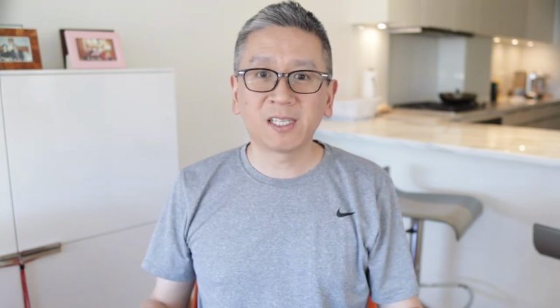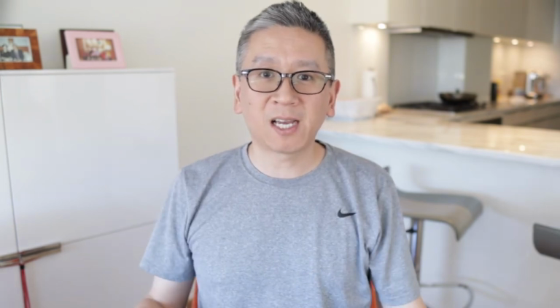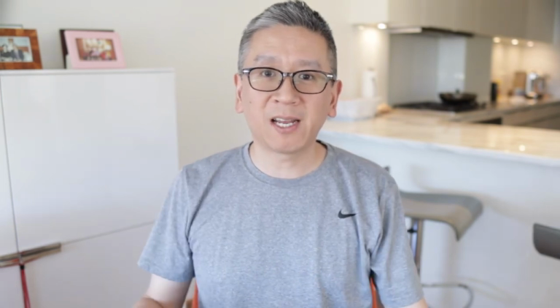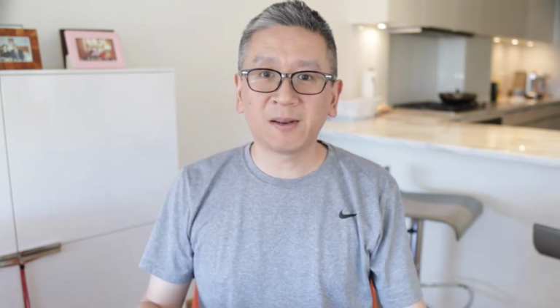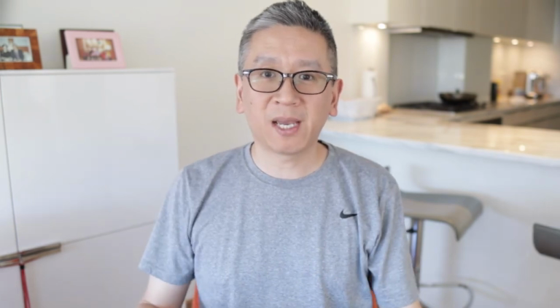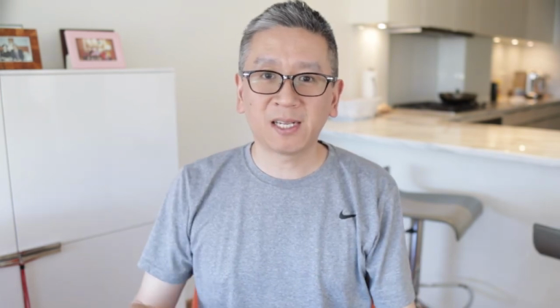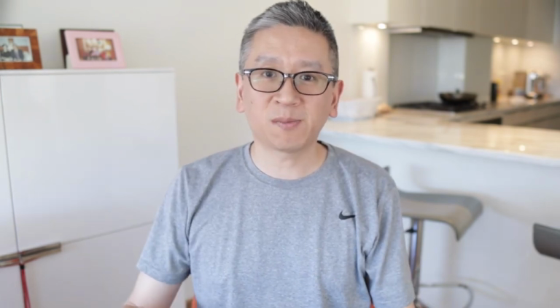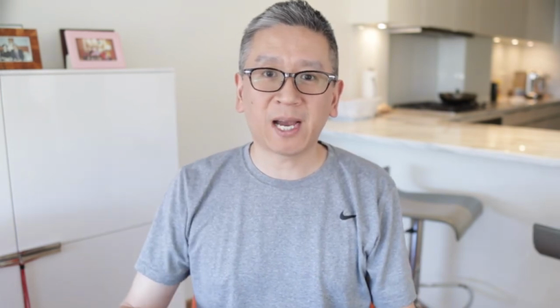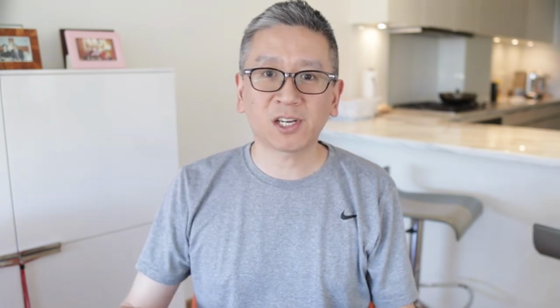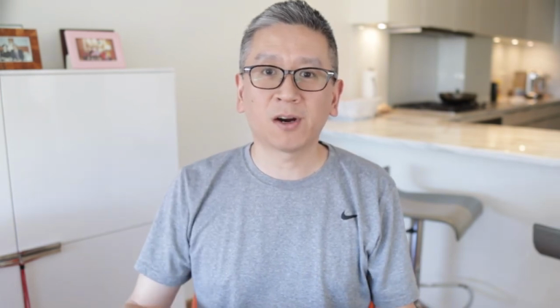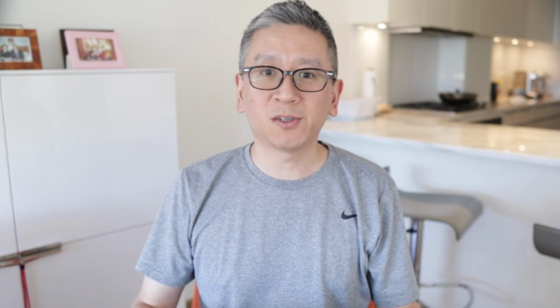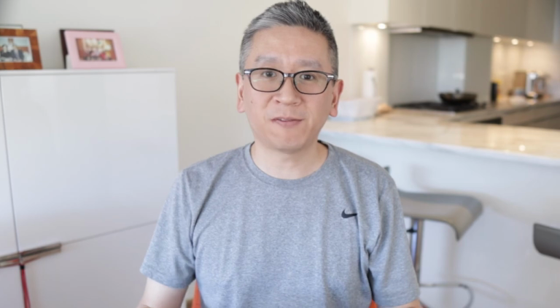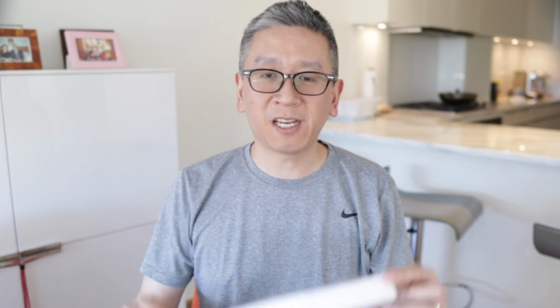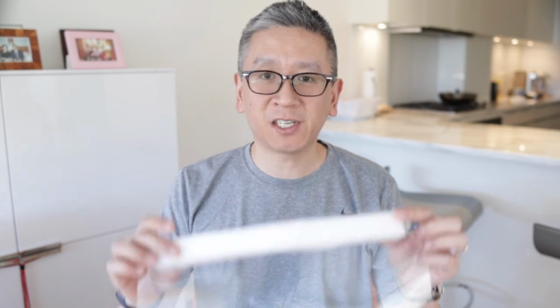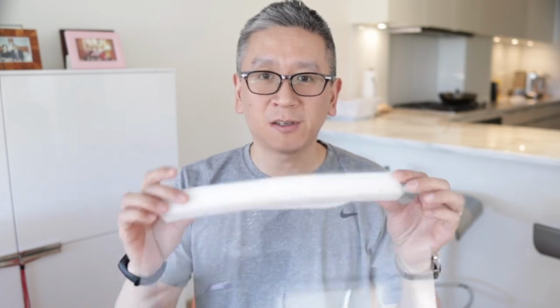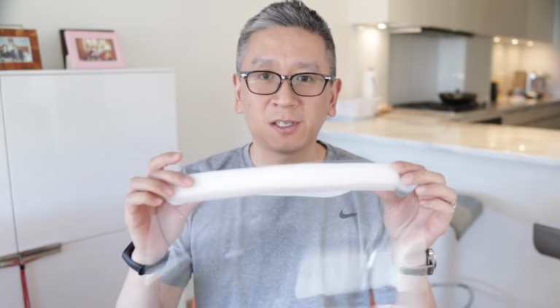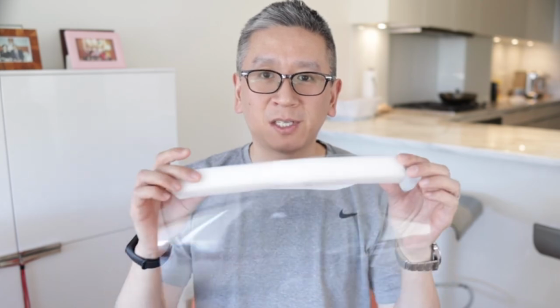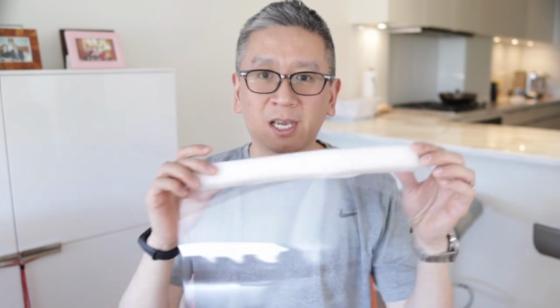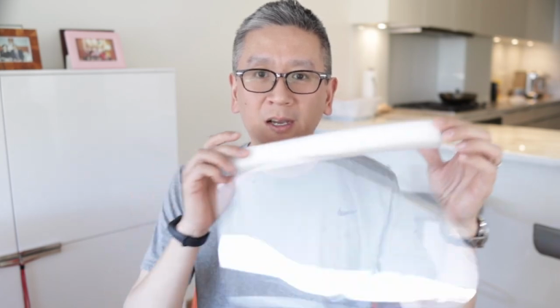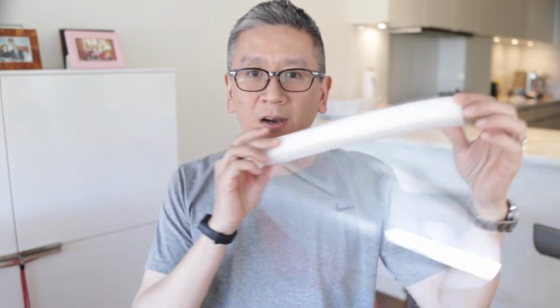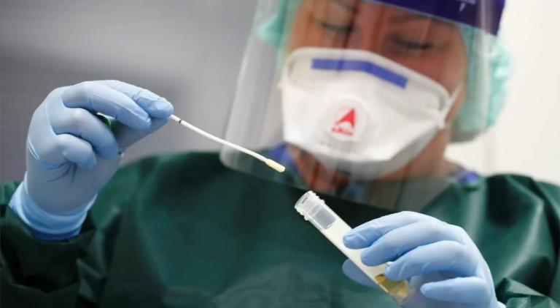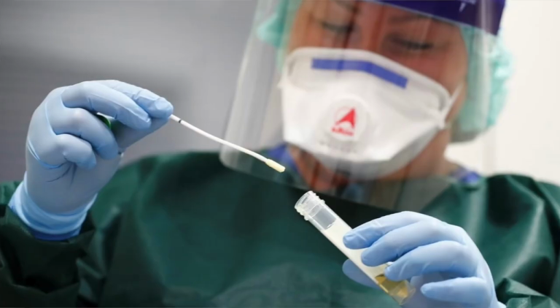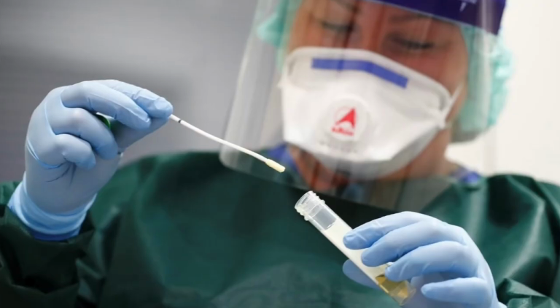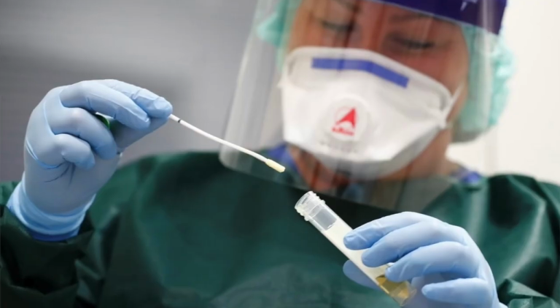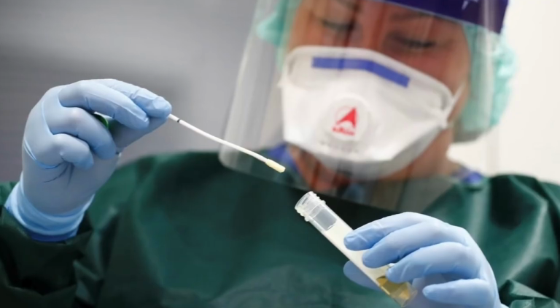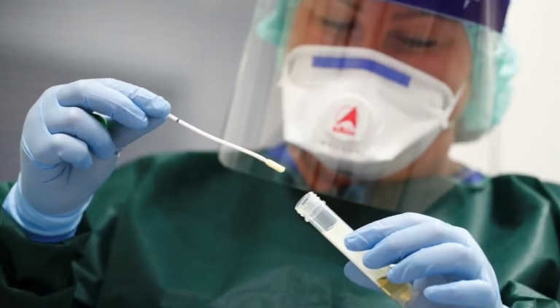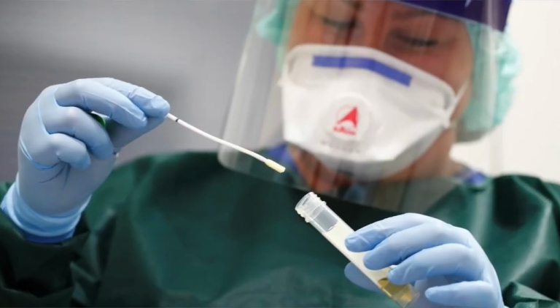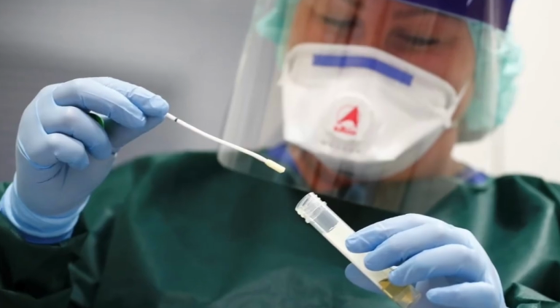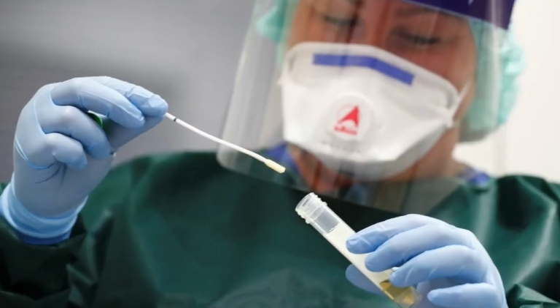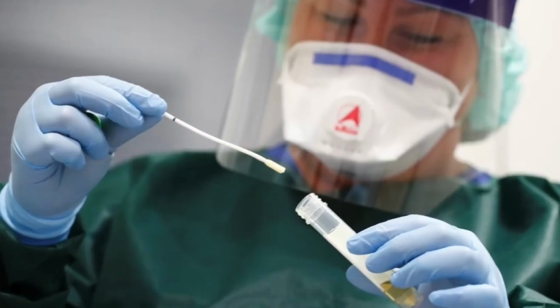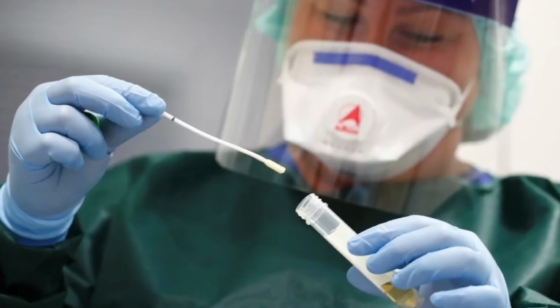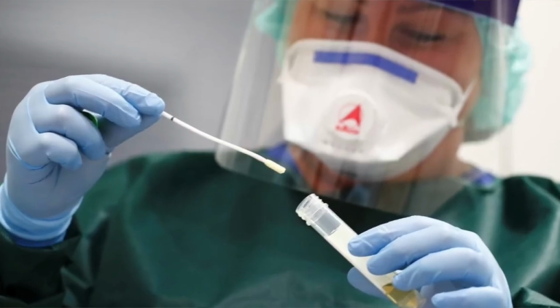Yesterday, we designed and made splash guards or face shields using art supplies like the ones at the hospital.